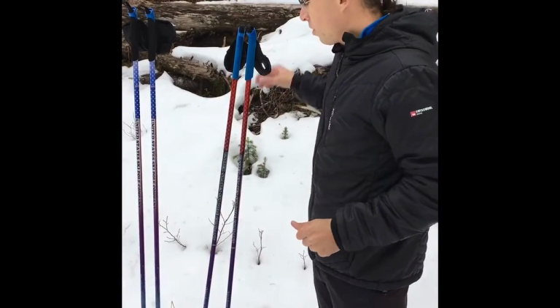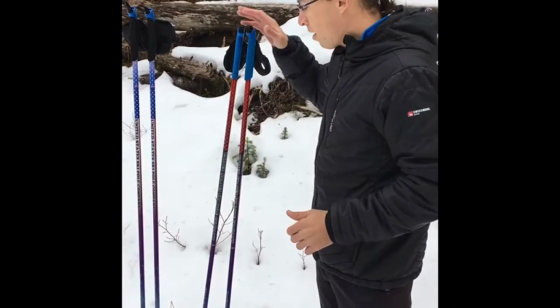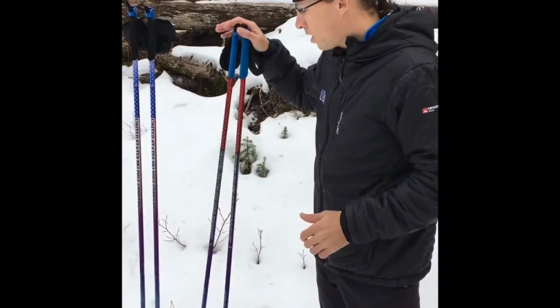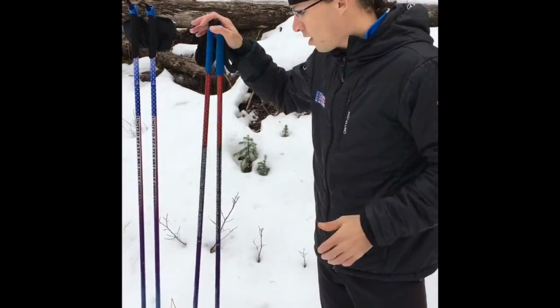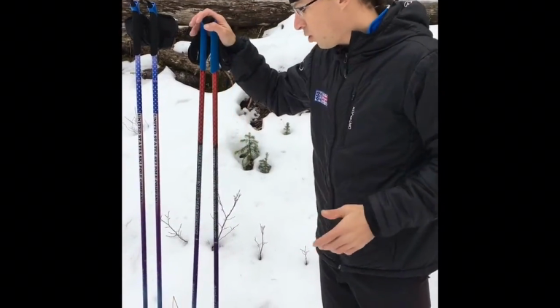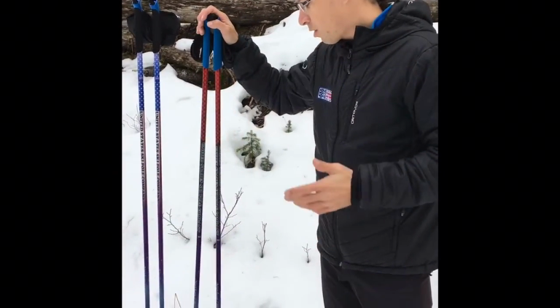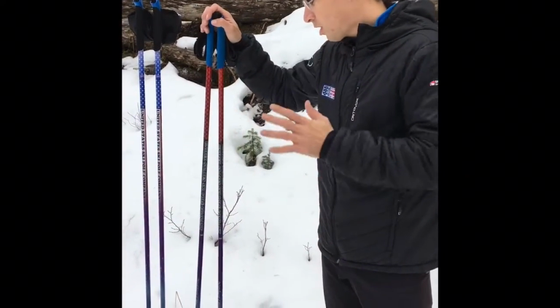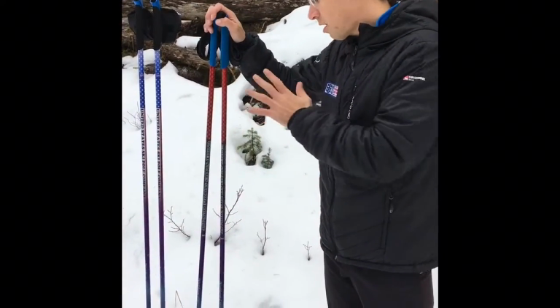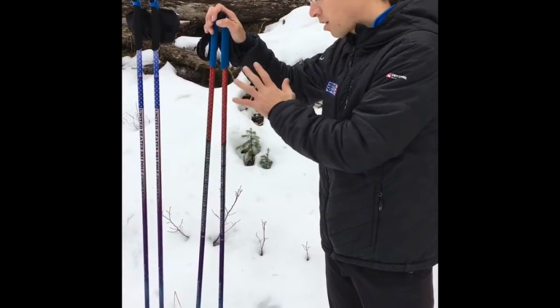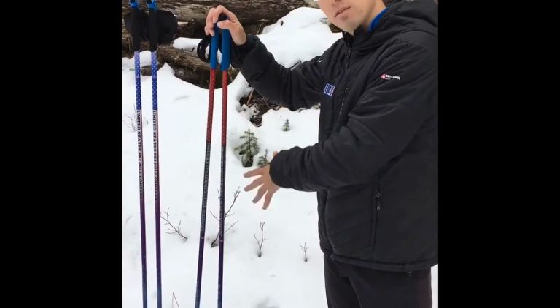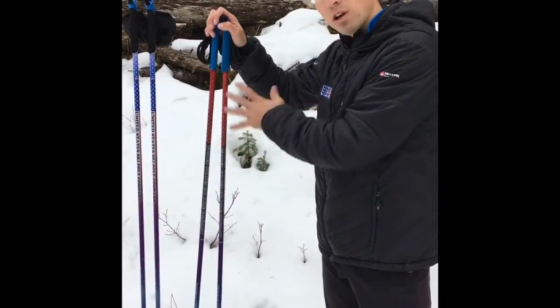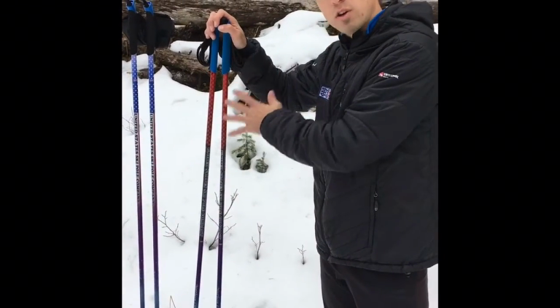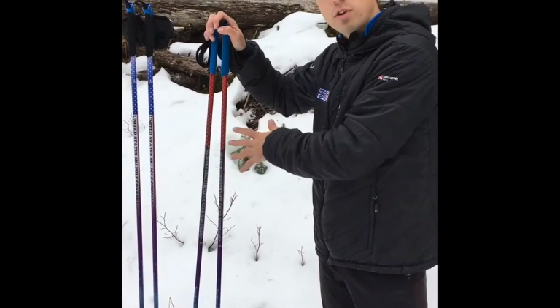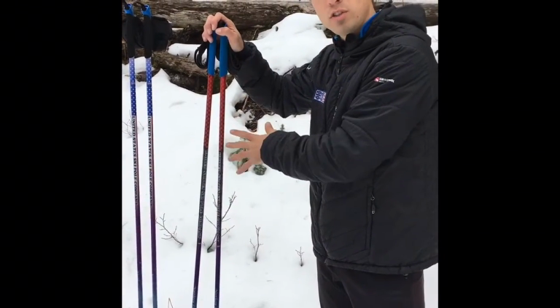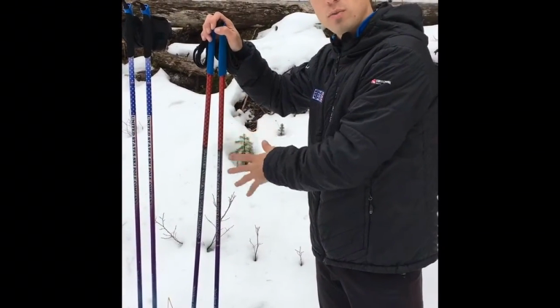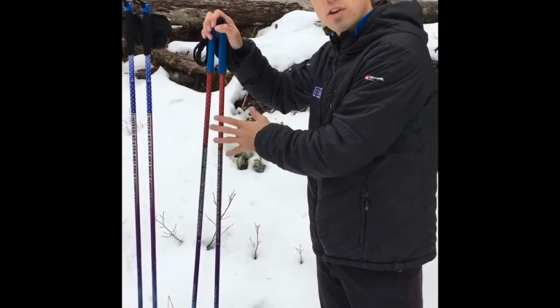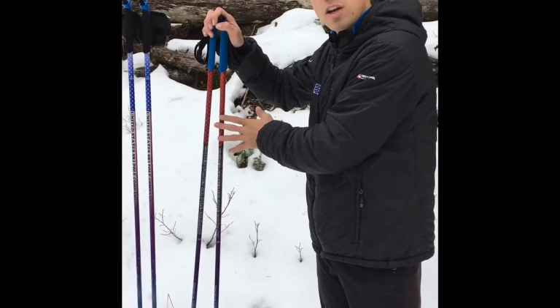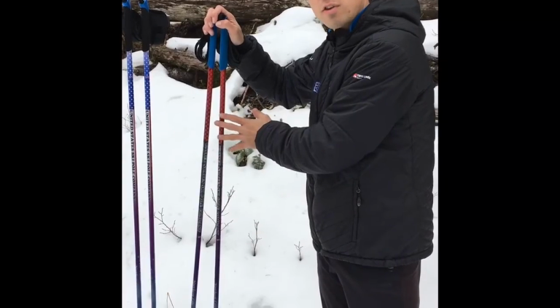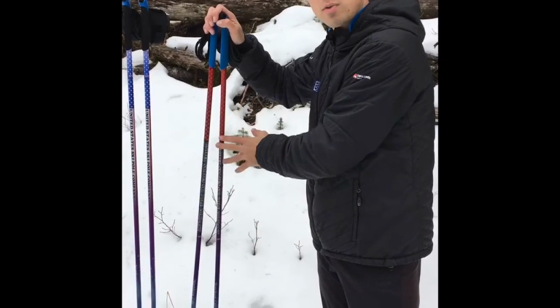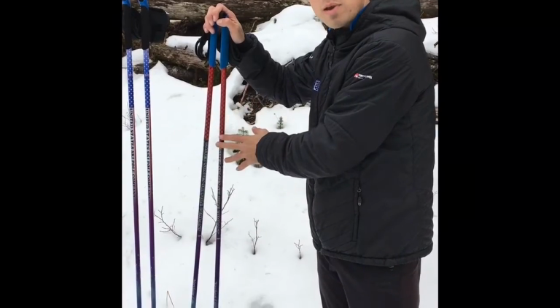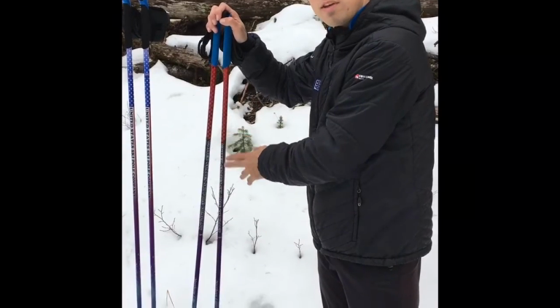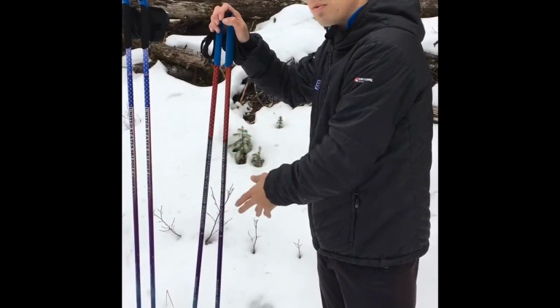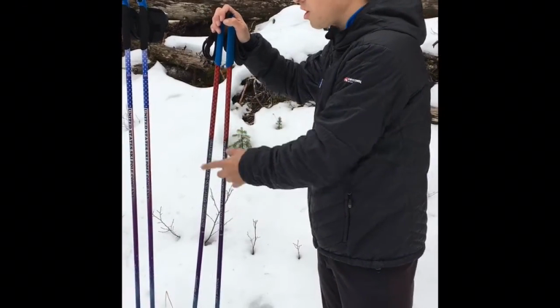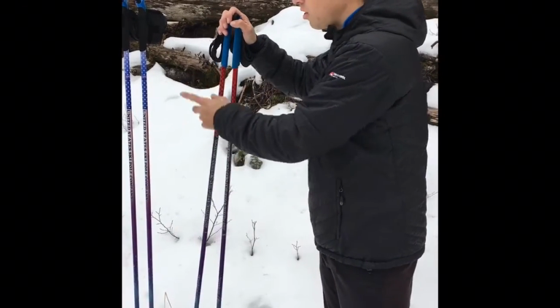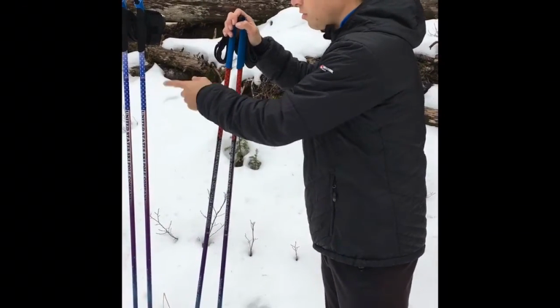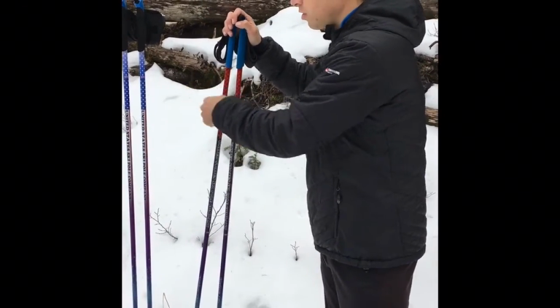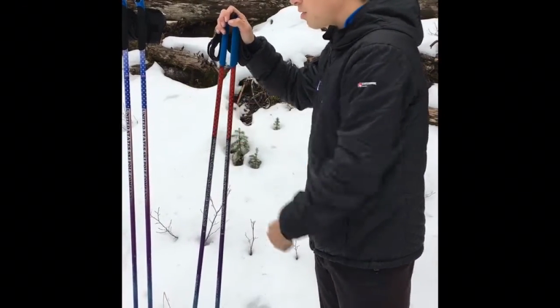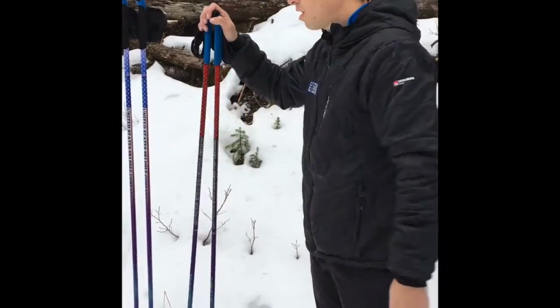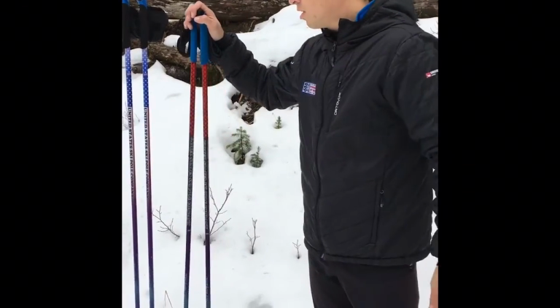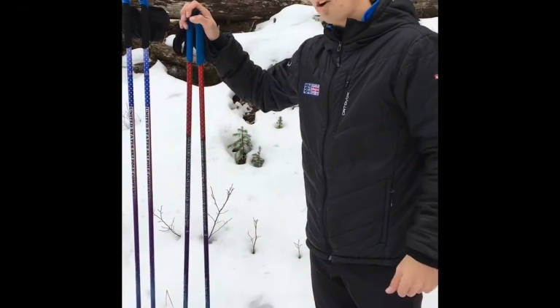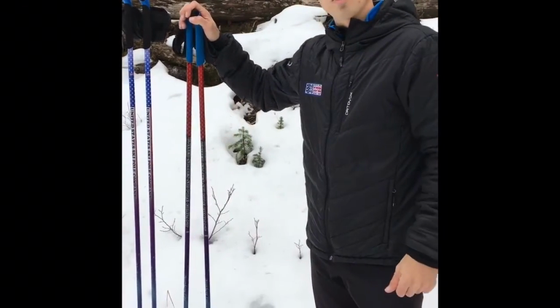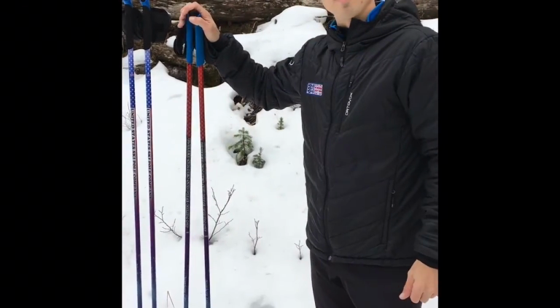We have it in two different color-tone versions: the Canadian version with the Maple Leaf, and the US version with the Stars and Stripes.